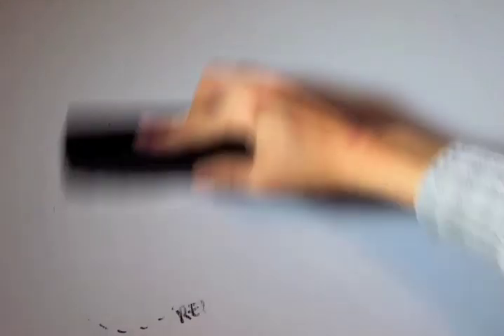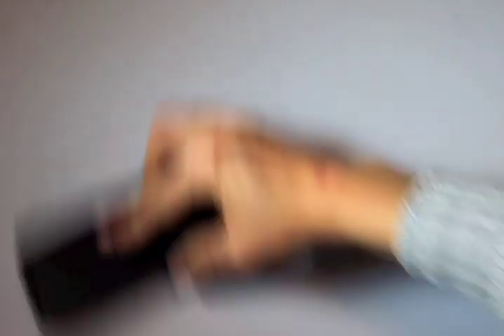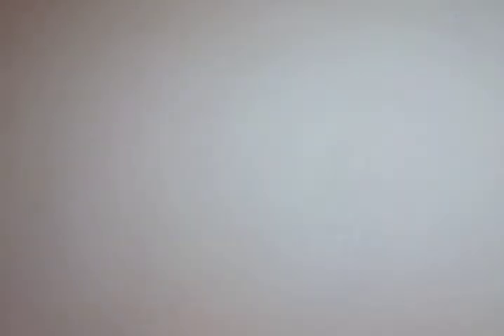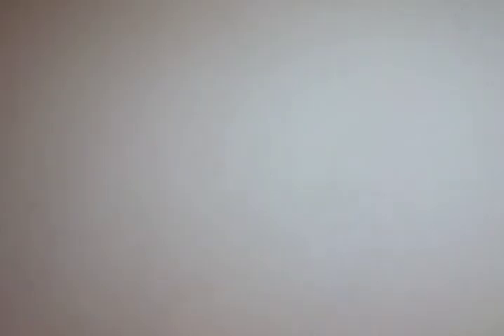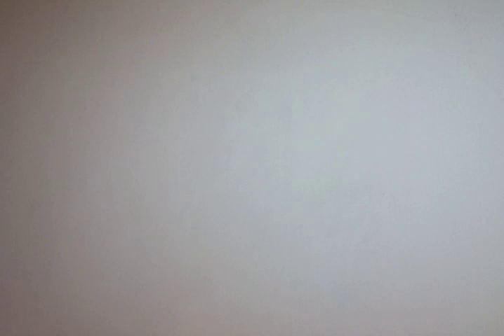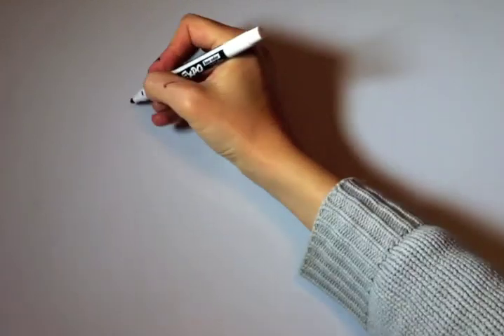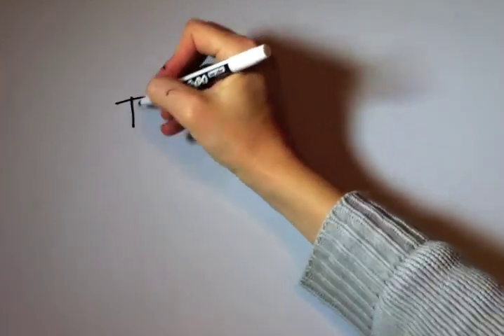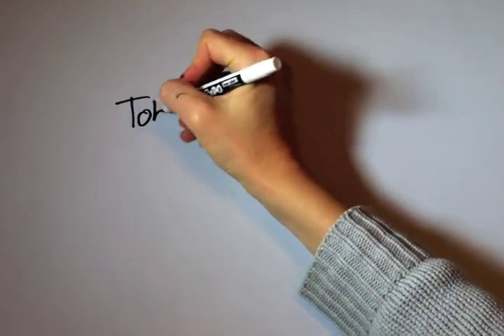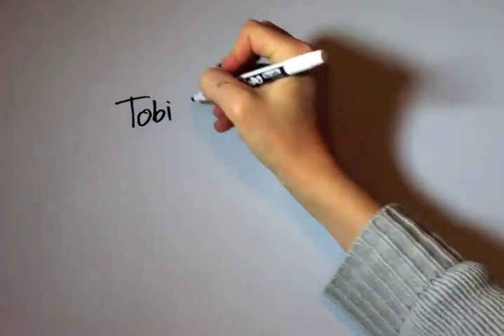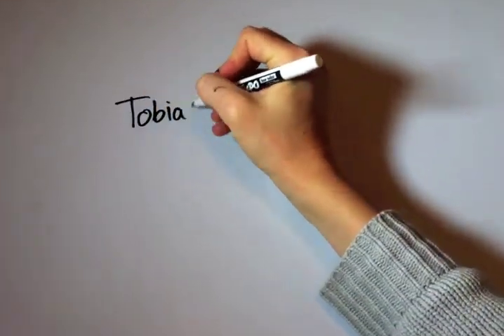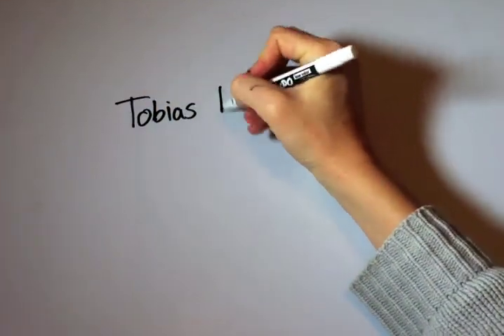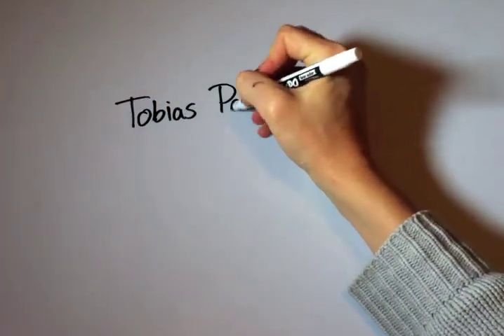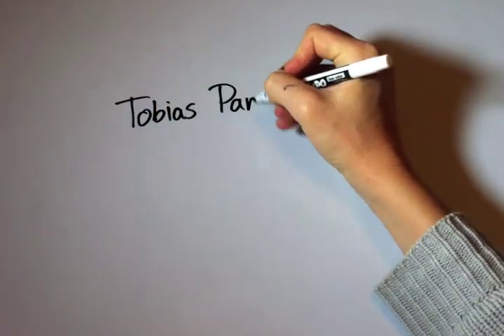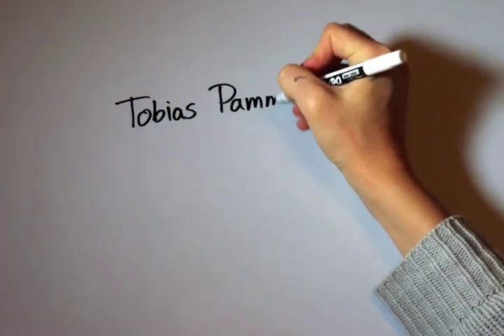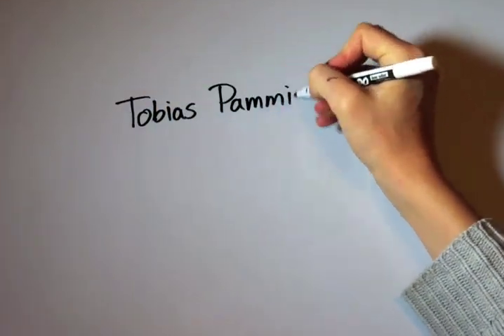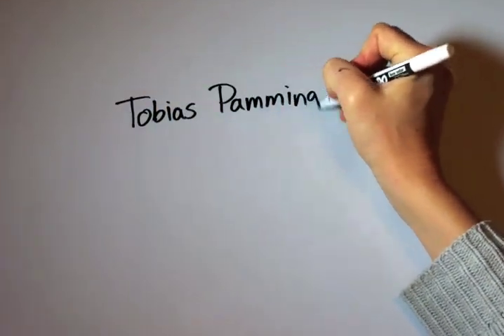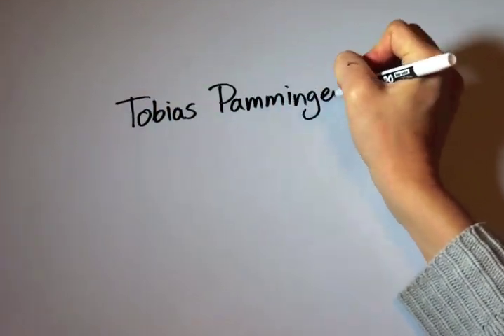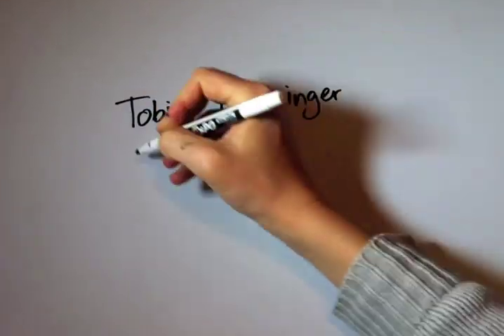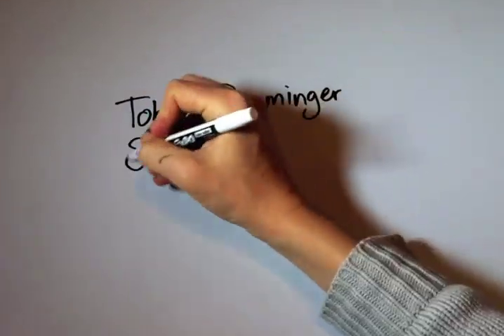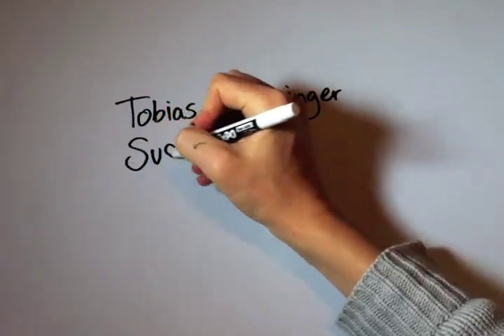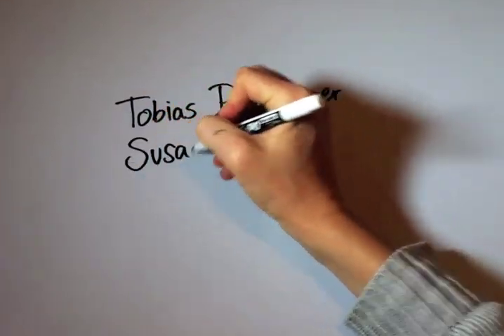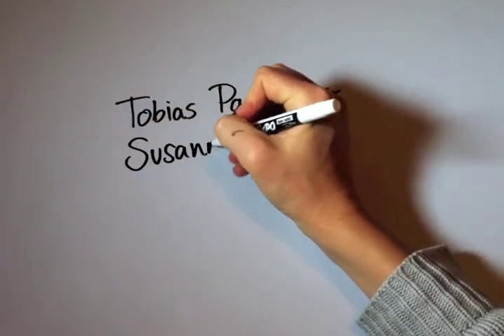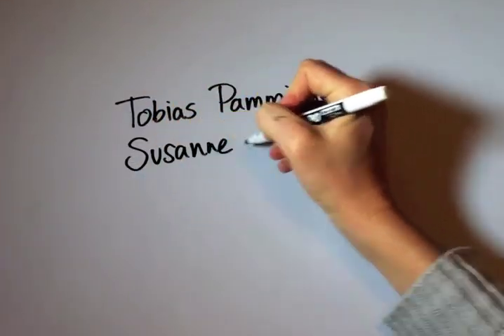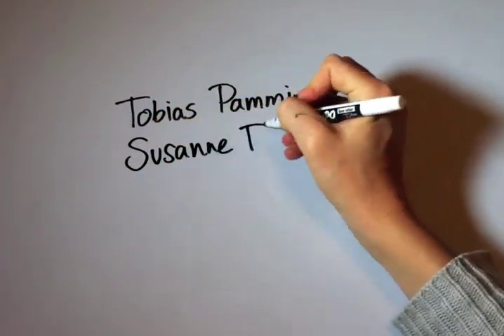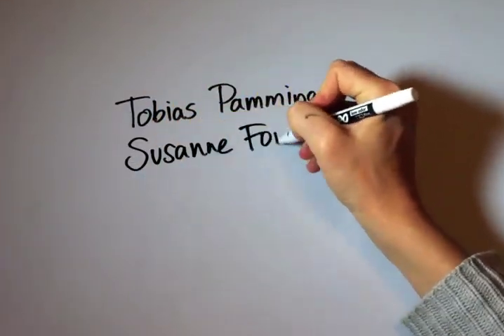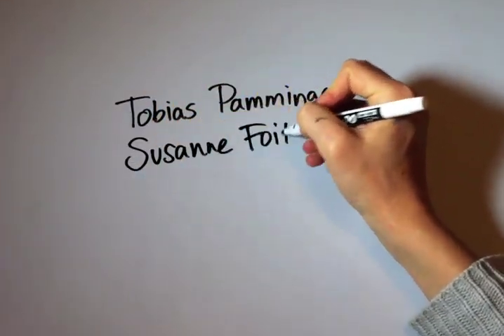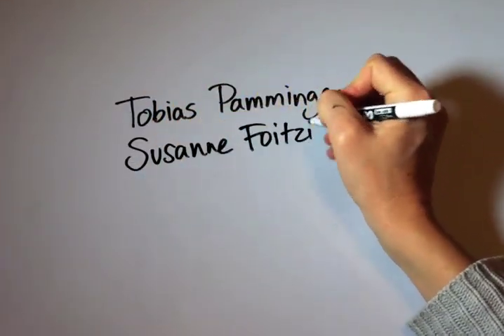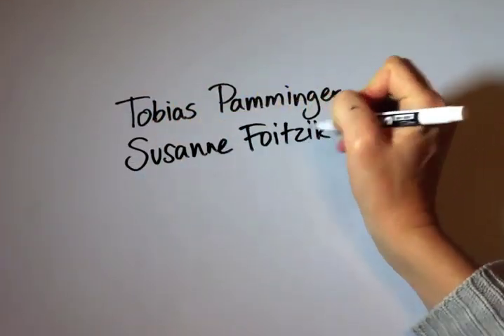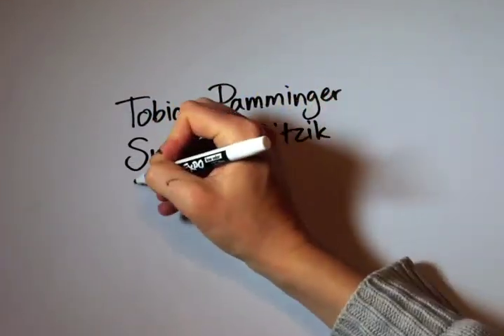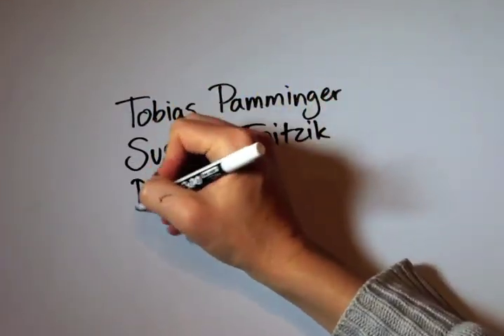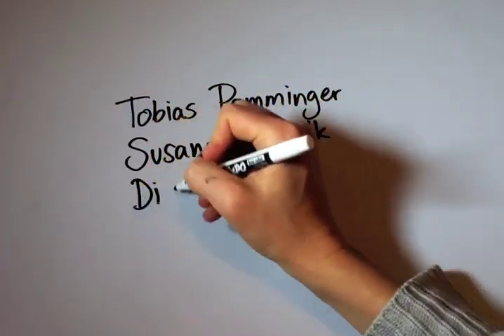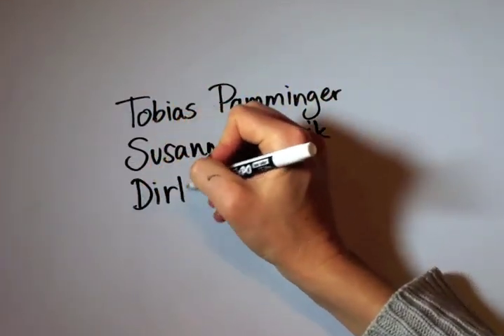This work was done by Tobias Pominger, Susanna Vojcik, and Dirk Mitzler.